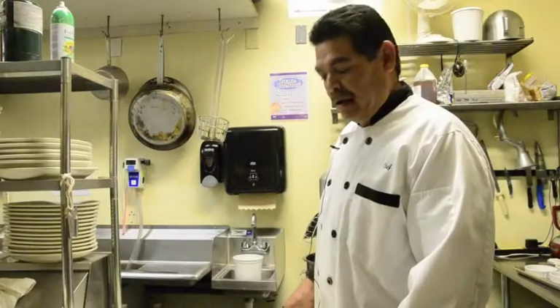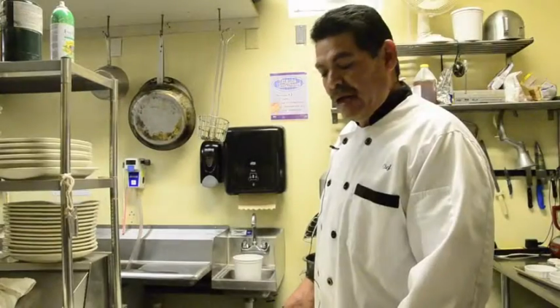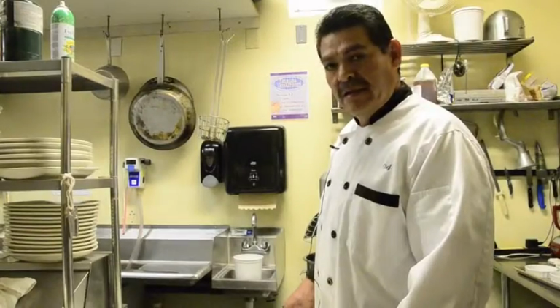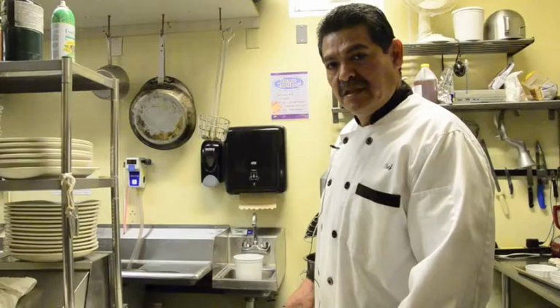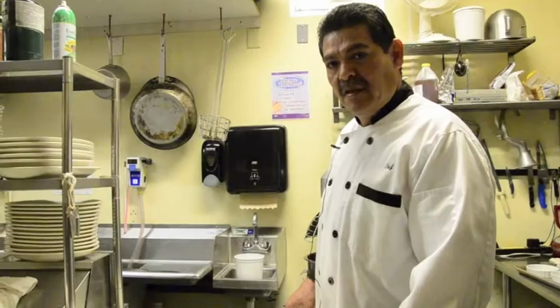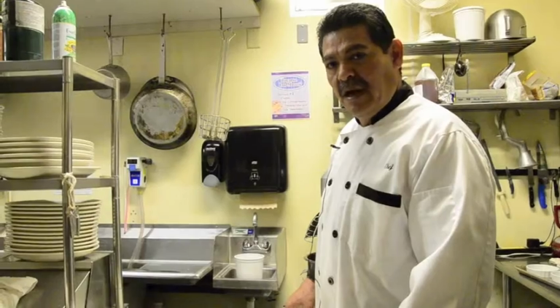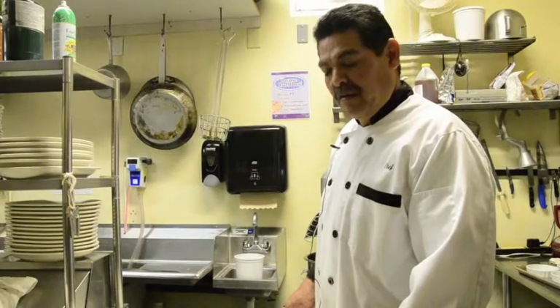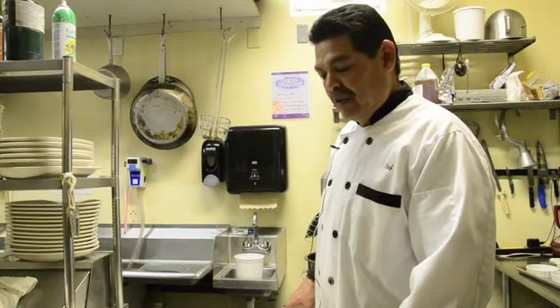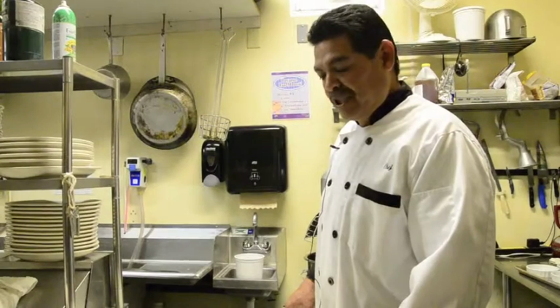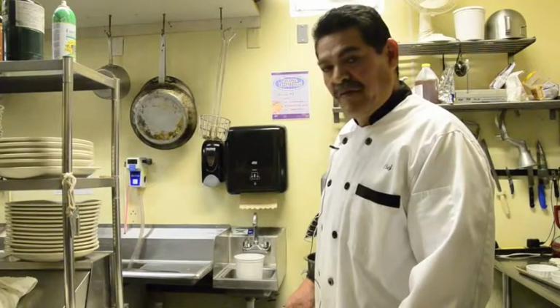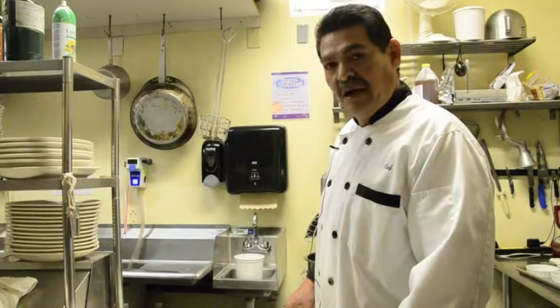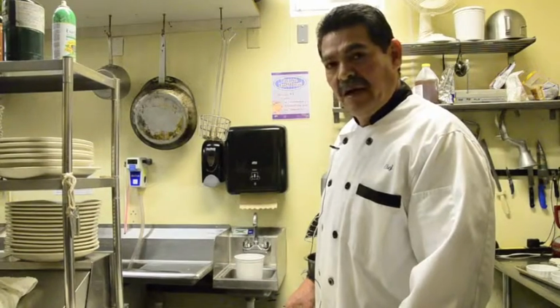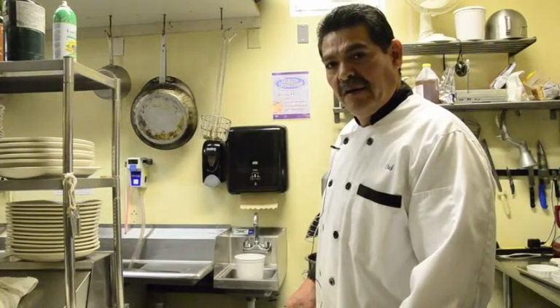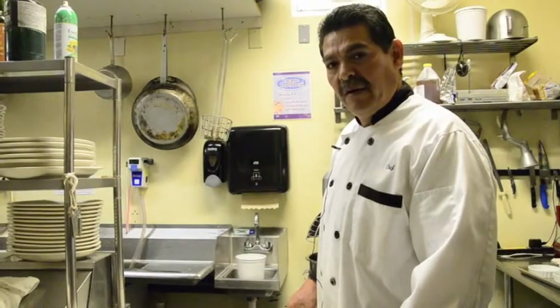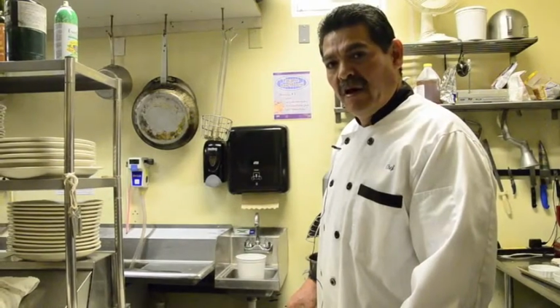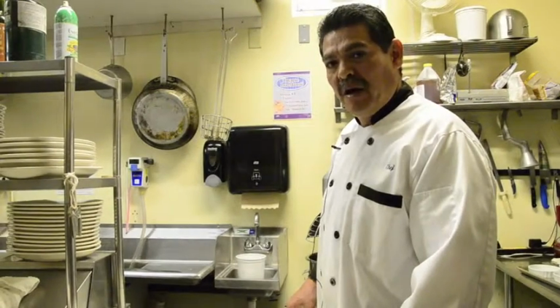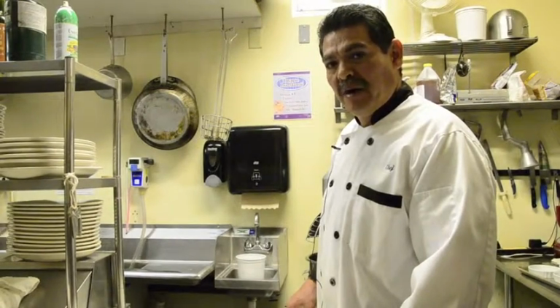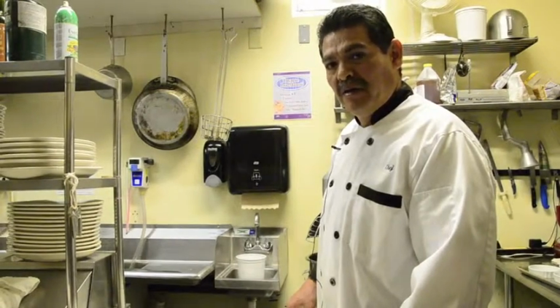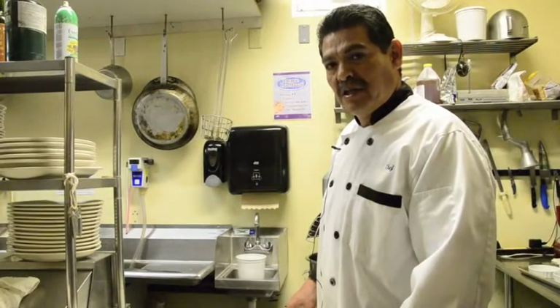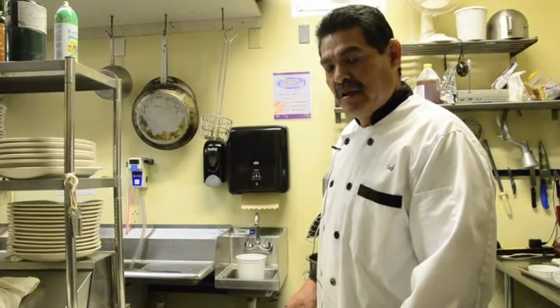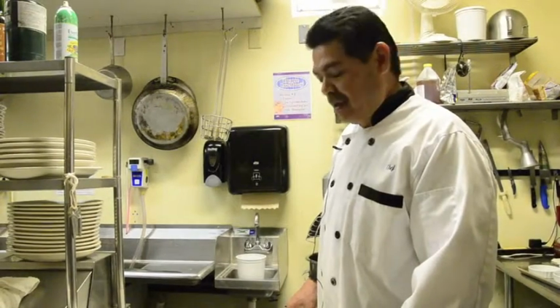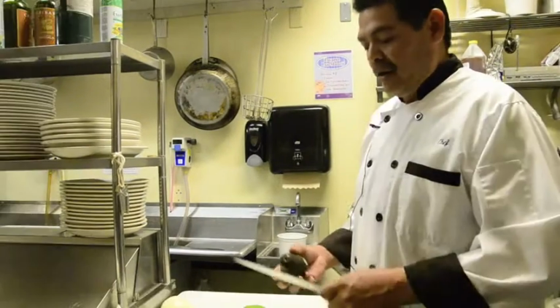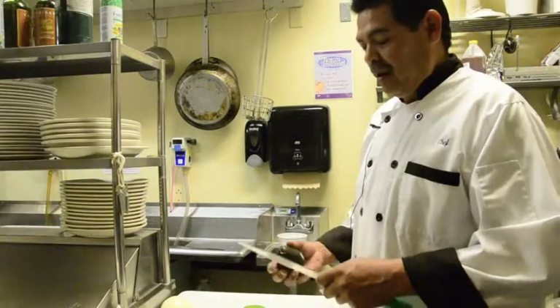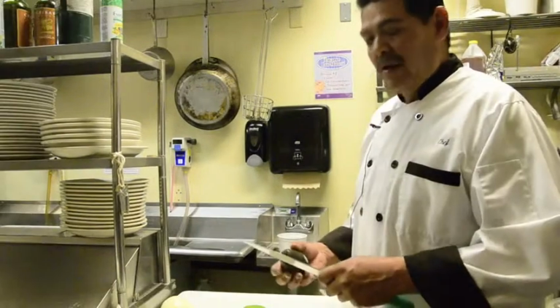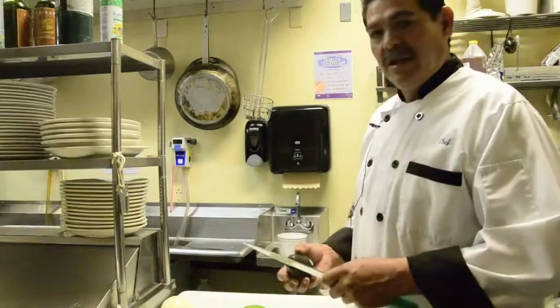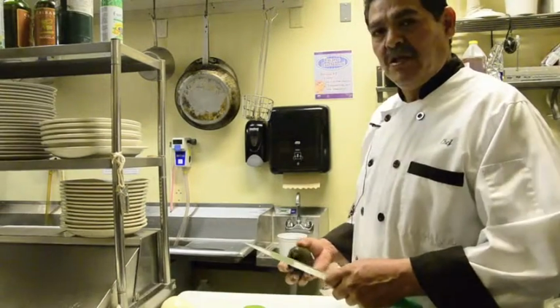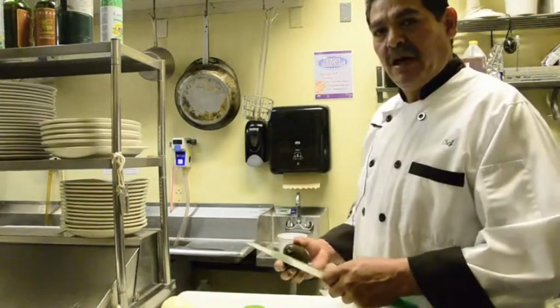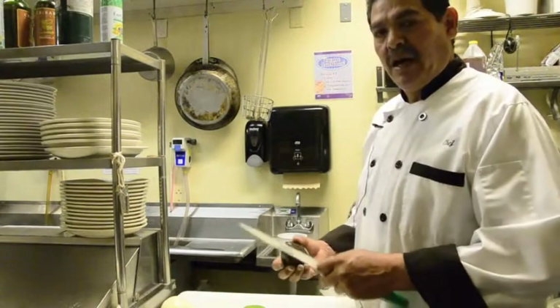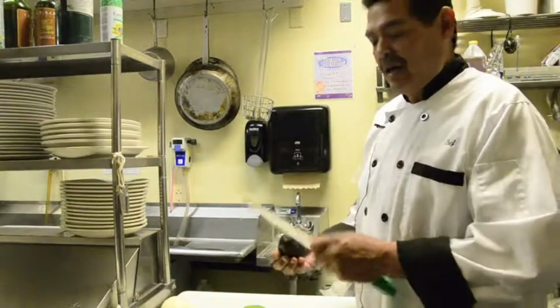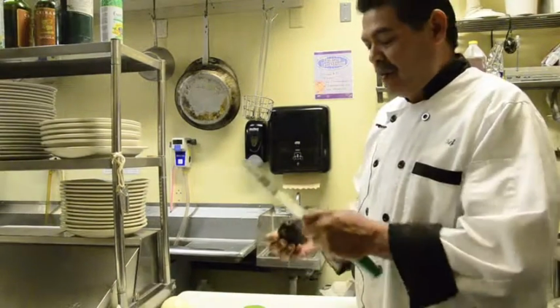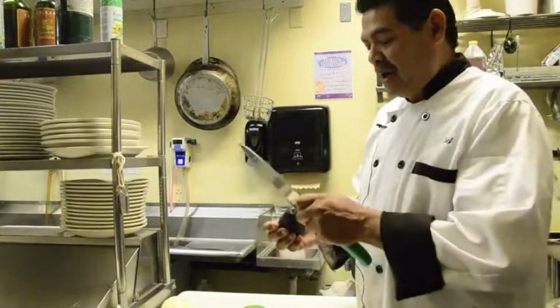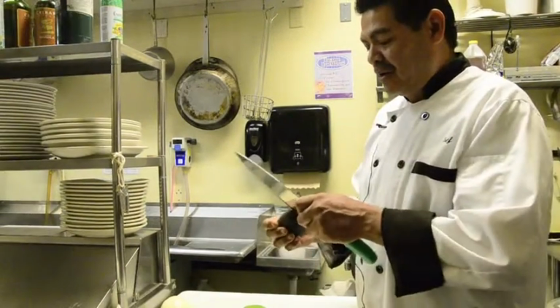Hi, this is Chef for the Fresh Round Barbecue in Sedona. I want to show you how to cut the avocados.